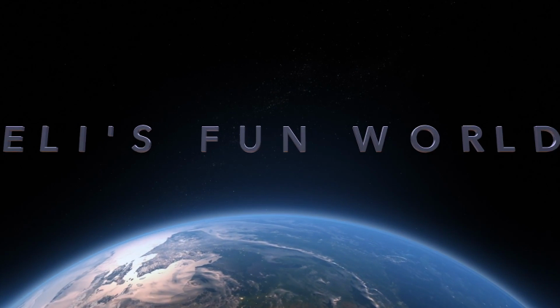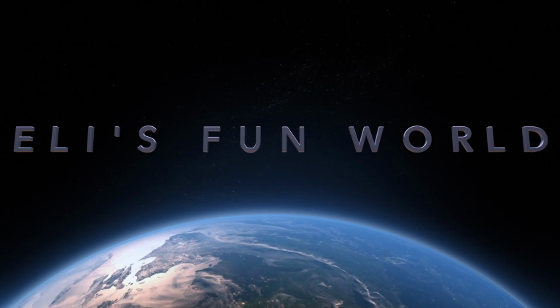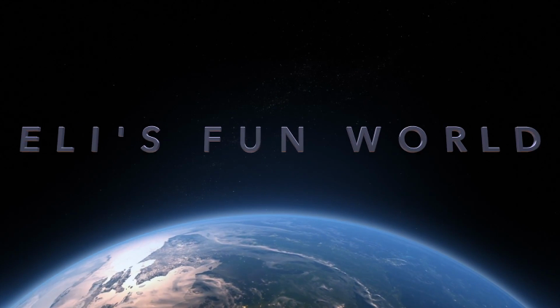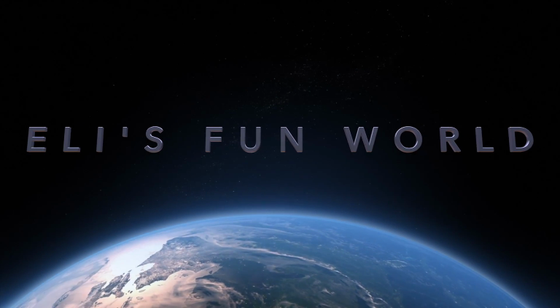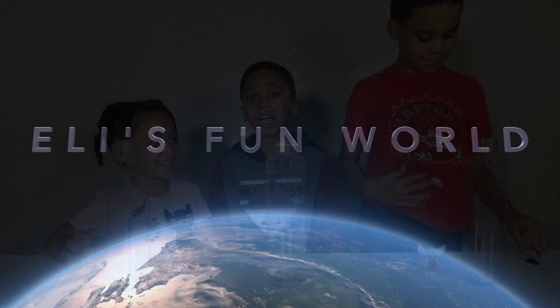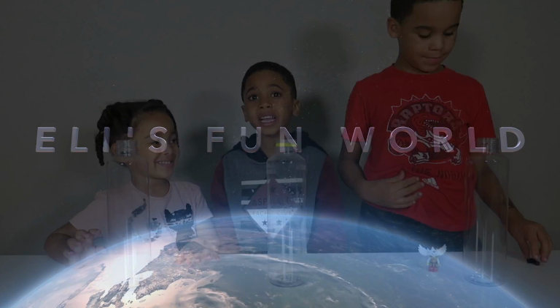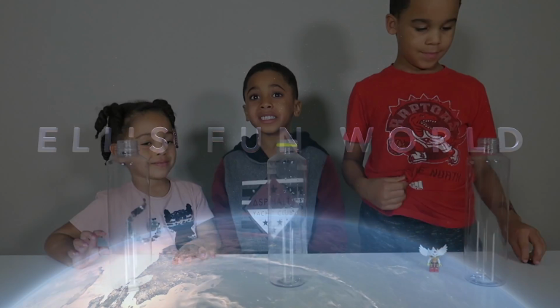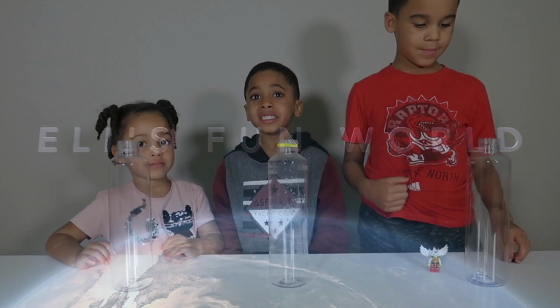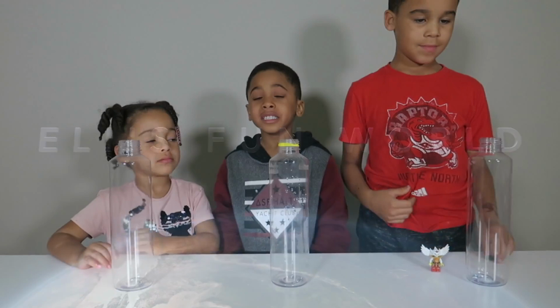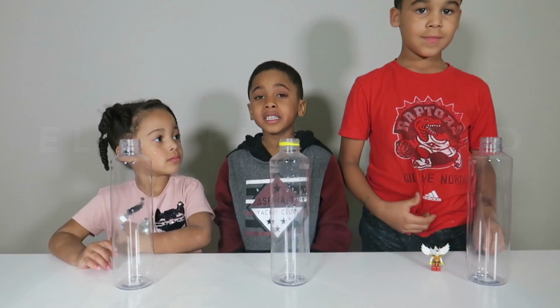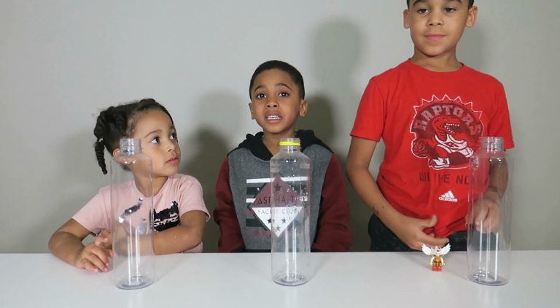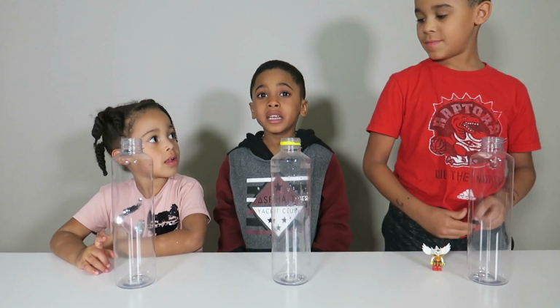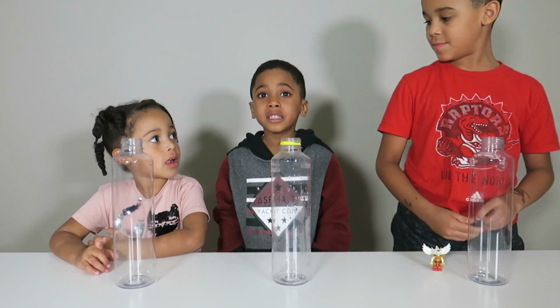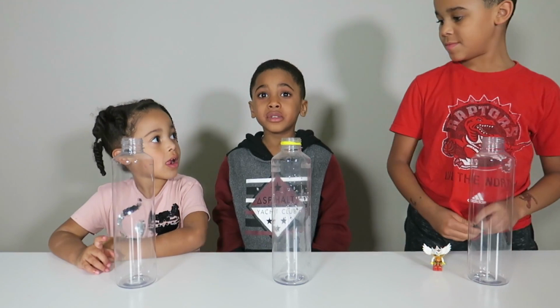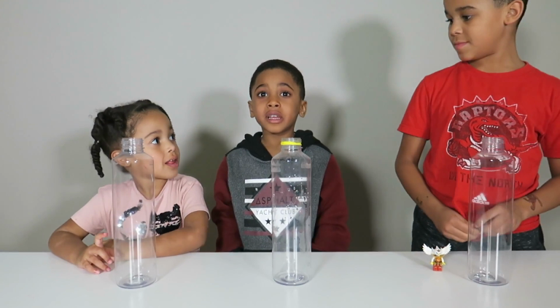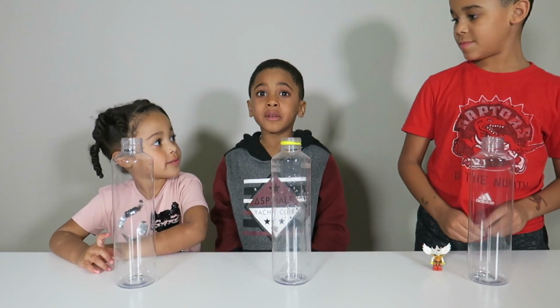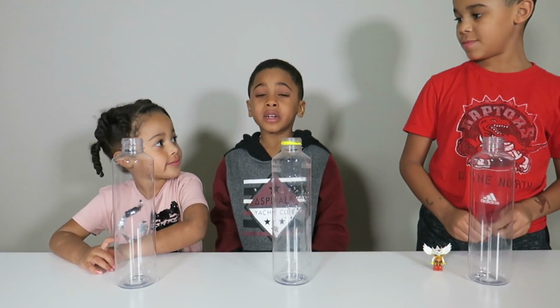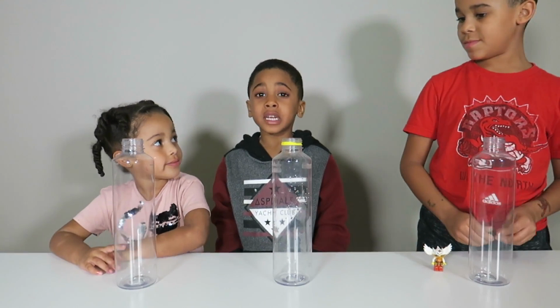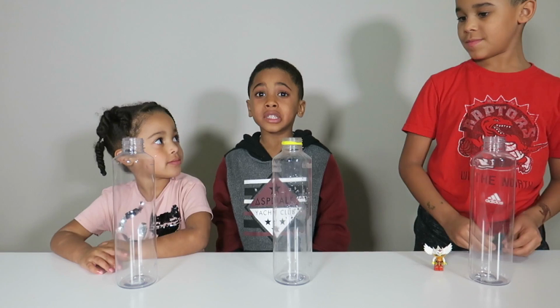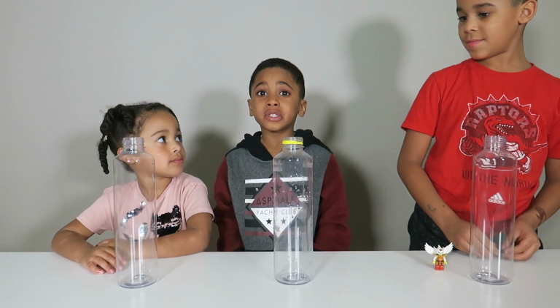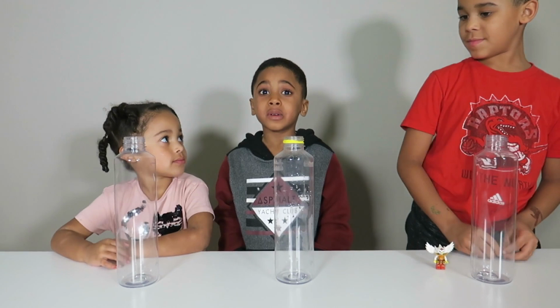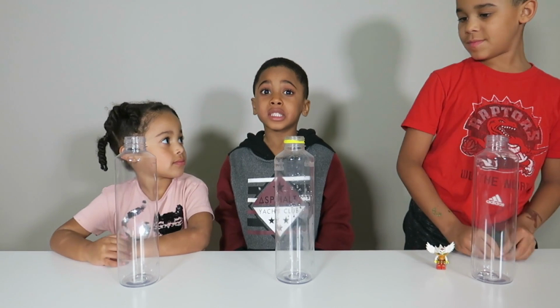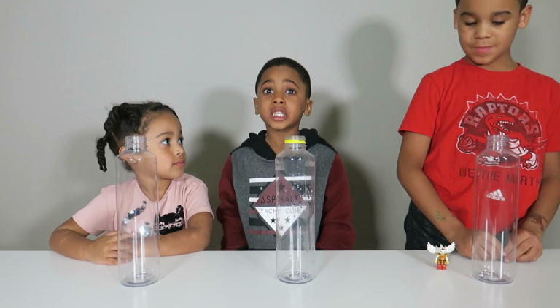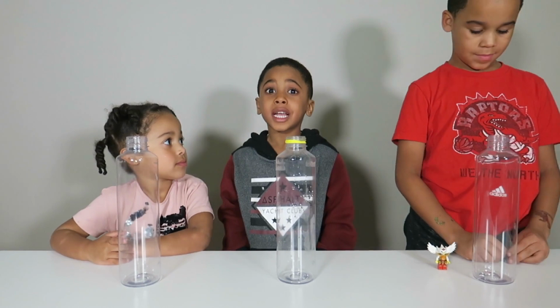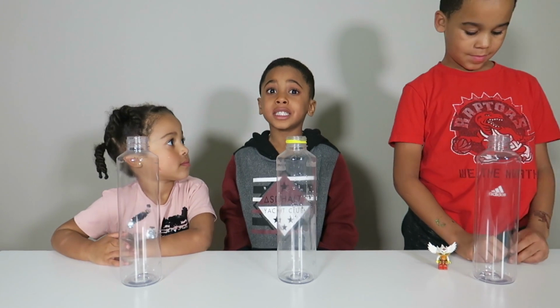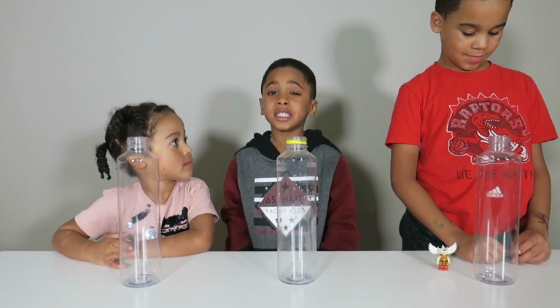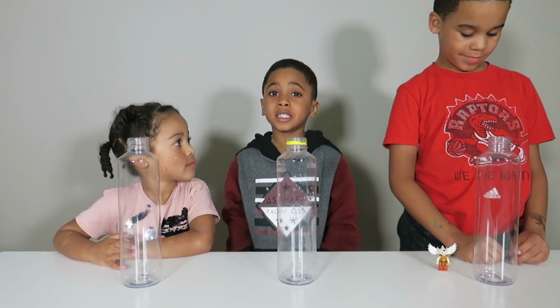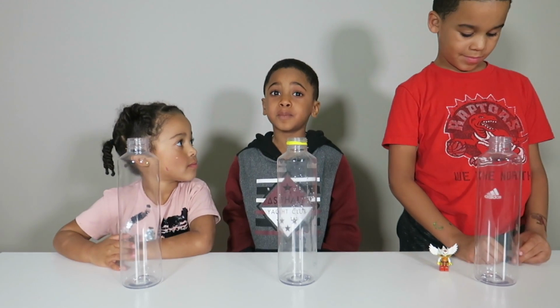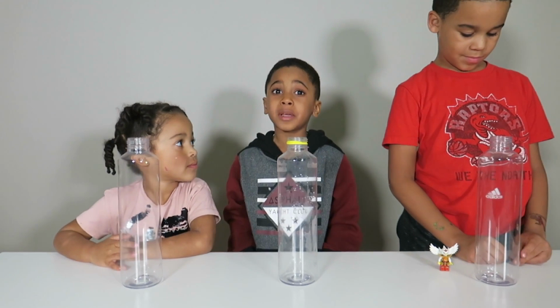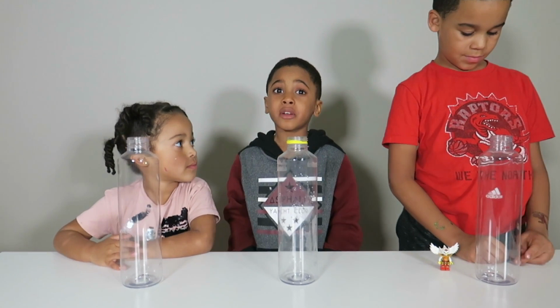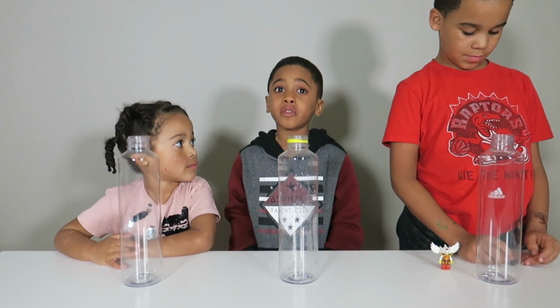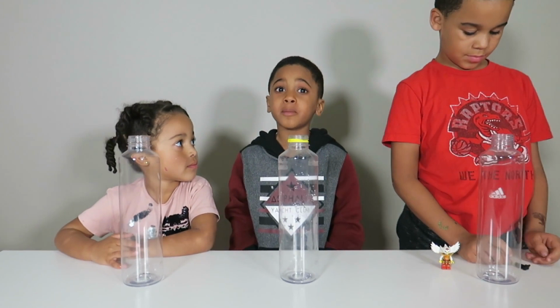Hey guys! Today we're going to do a science experiment.